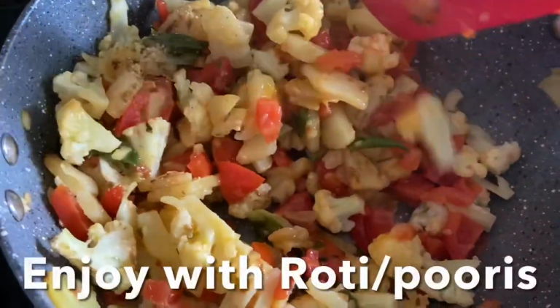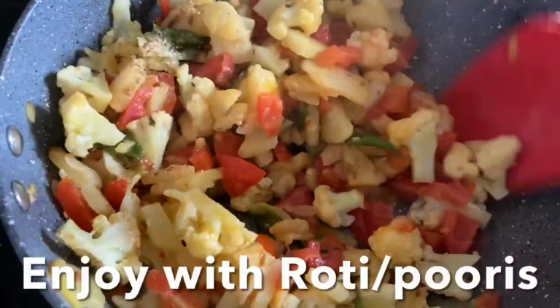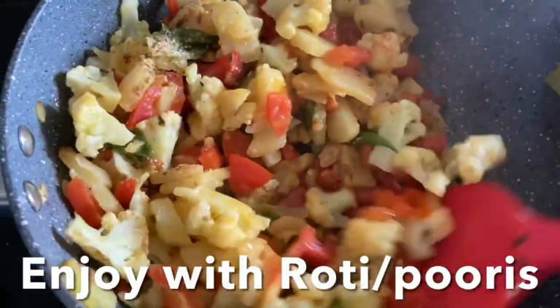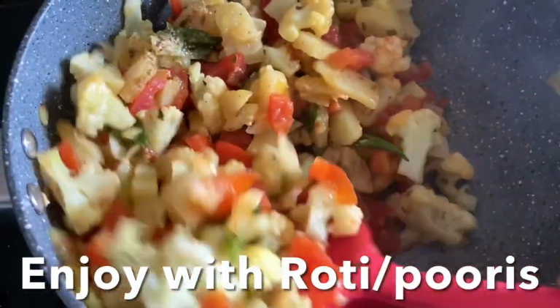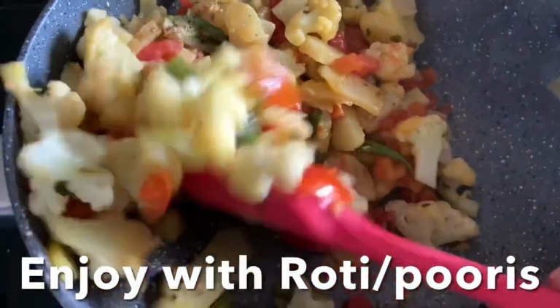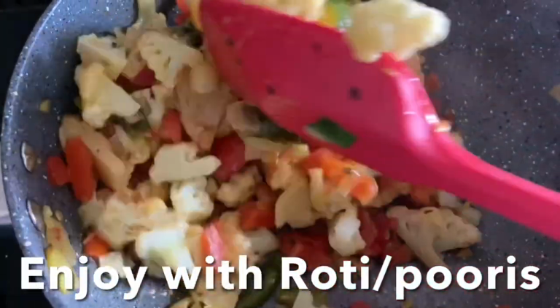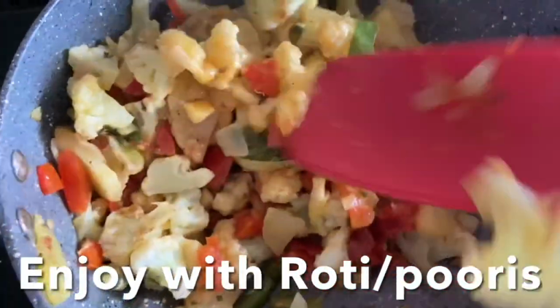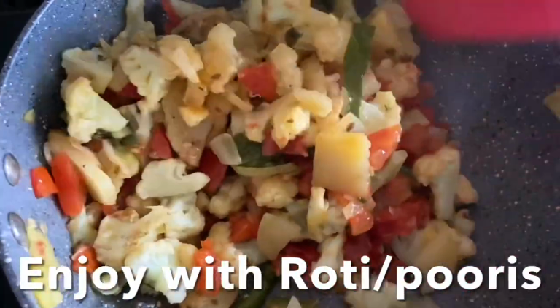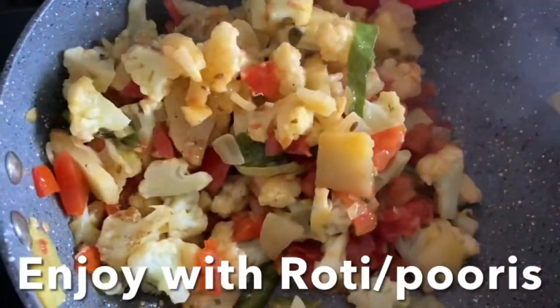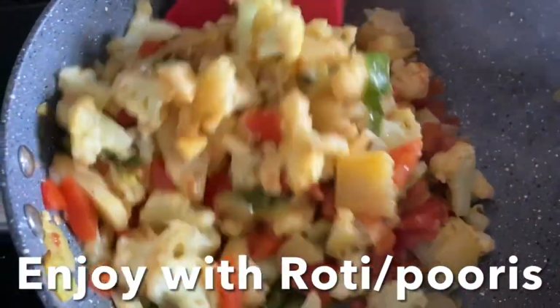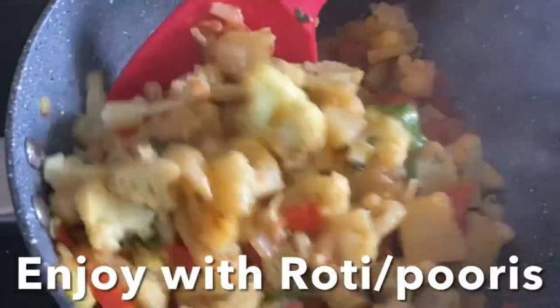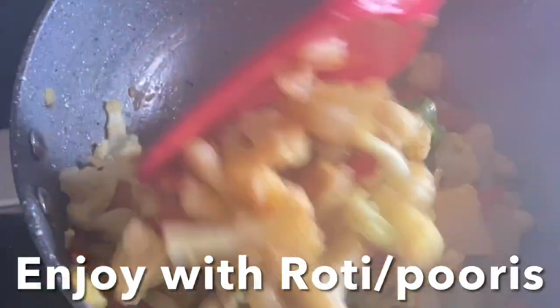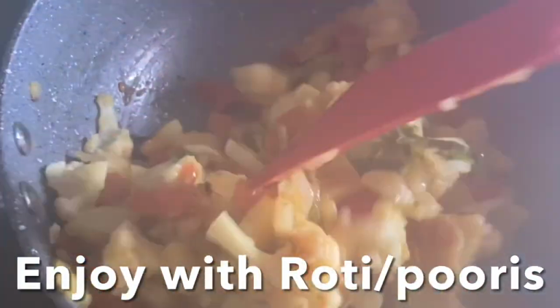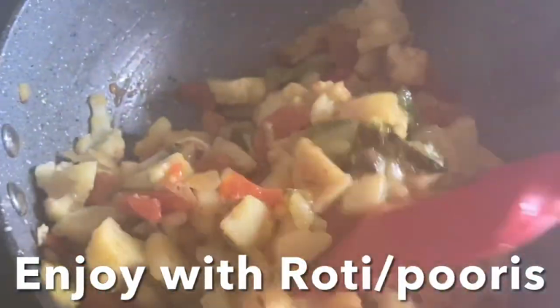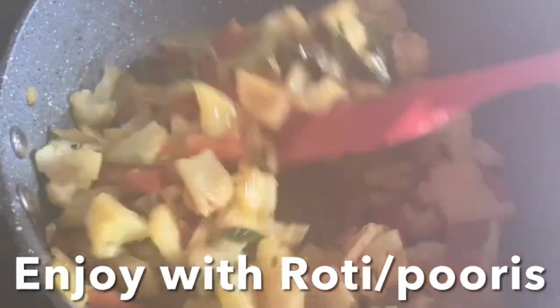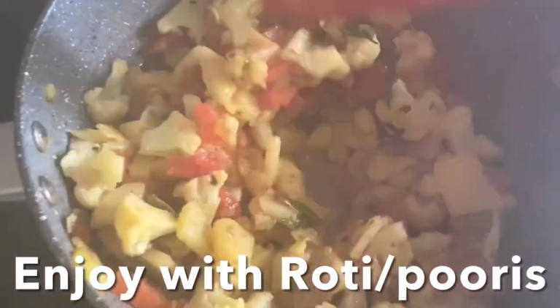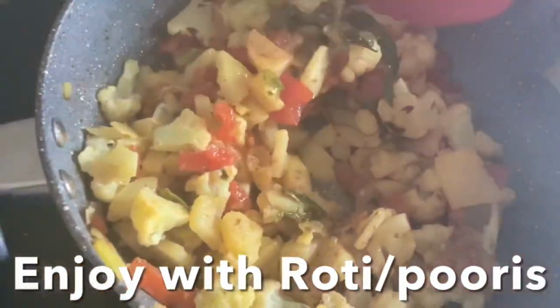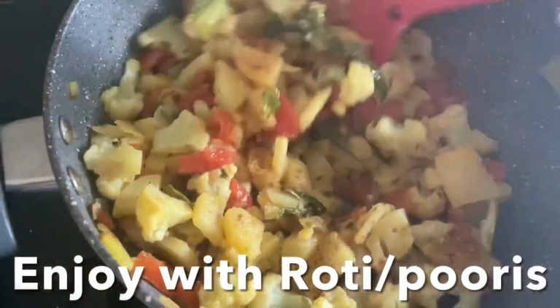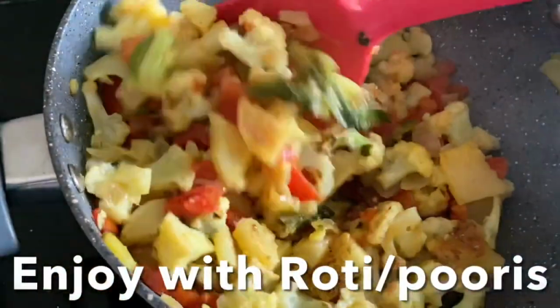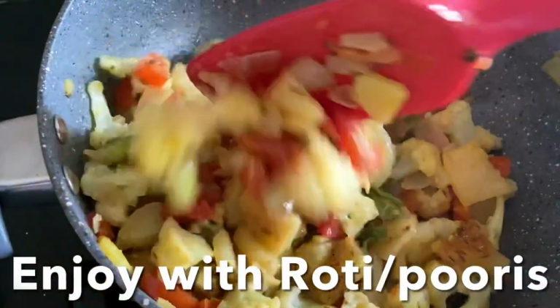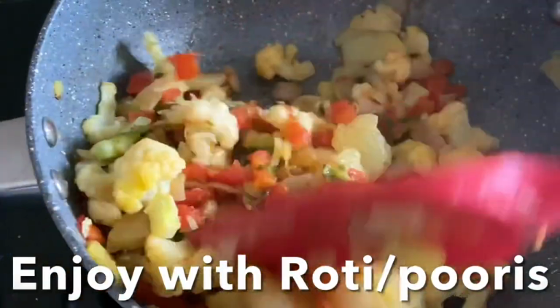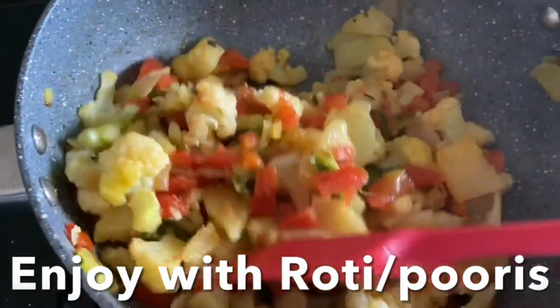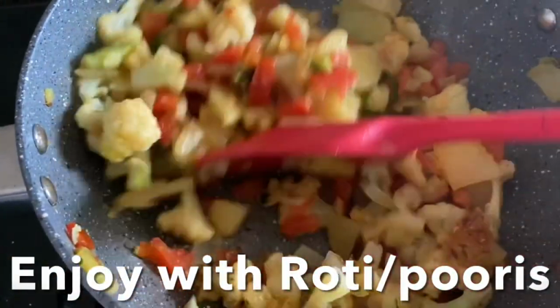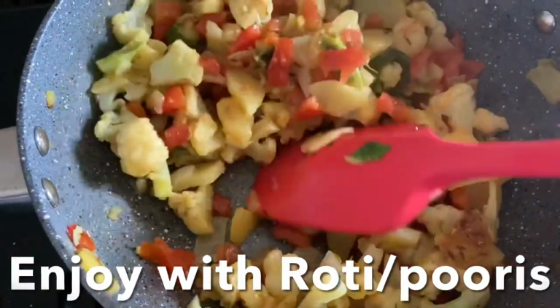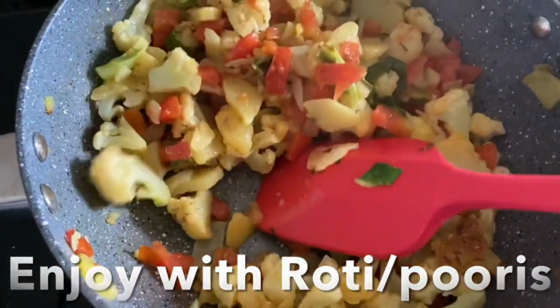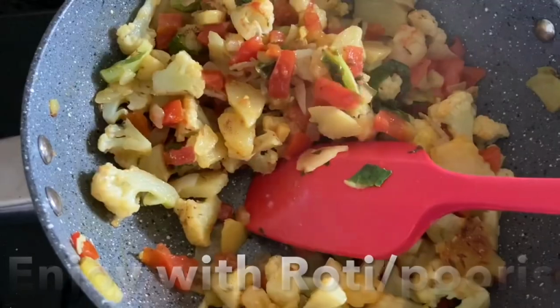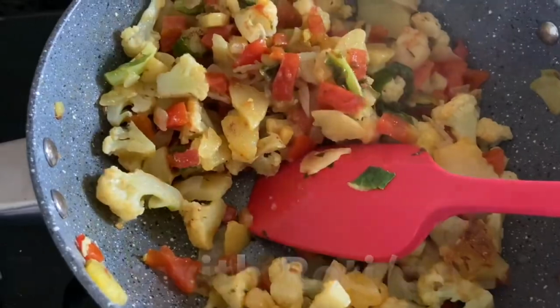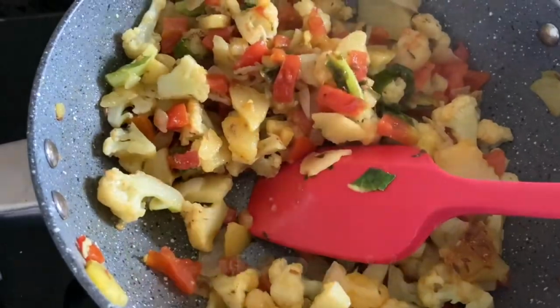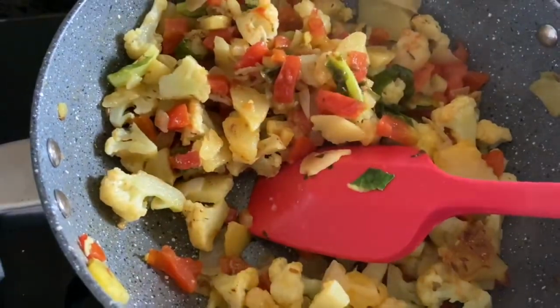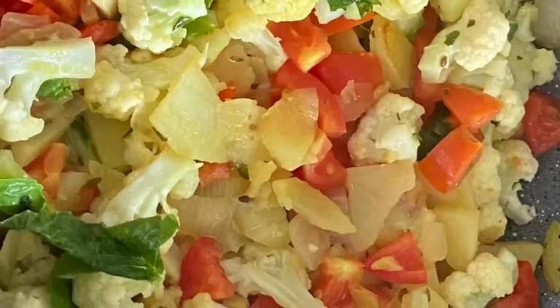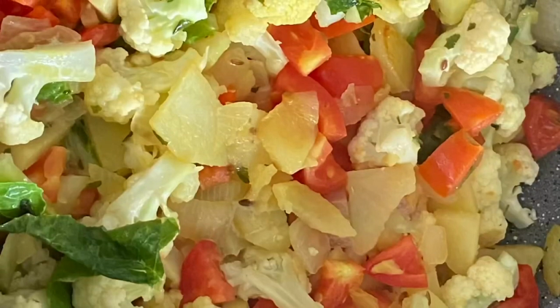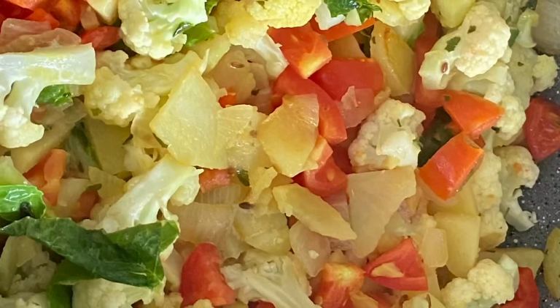I hope you like this recipe, guys. I love you and God bless you. Don't forget to like, share, and subscribe to my channel. Ciao!